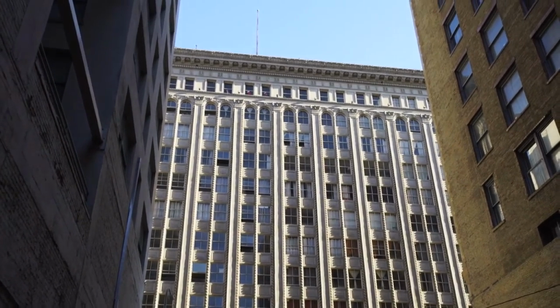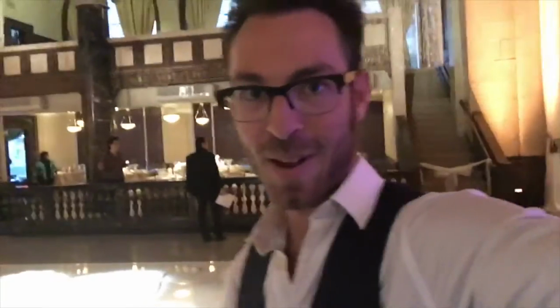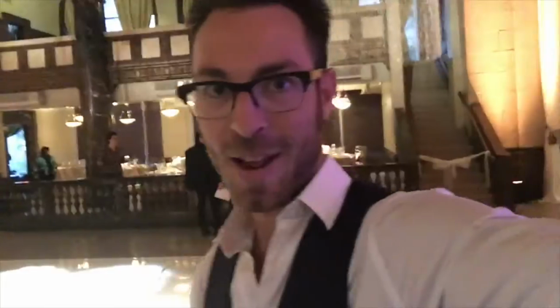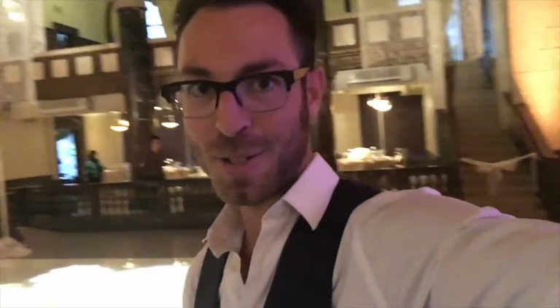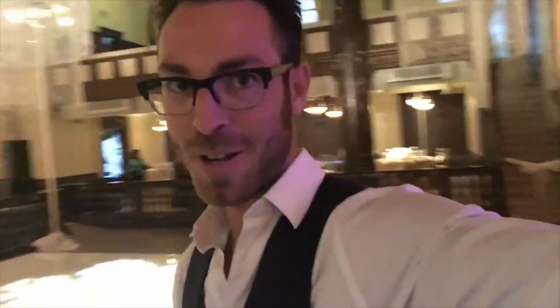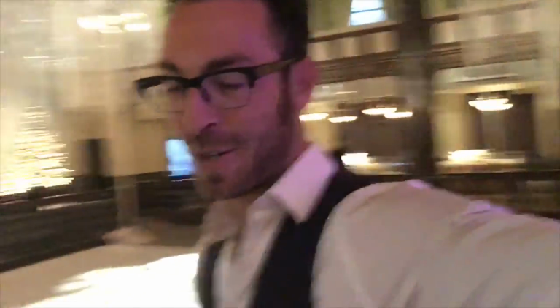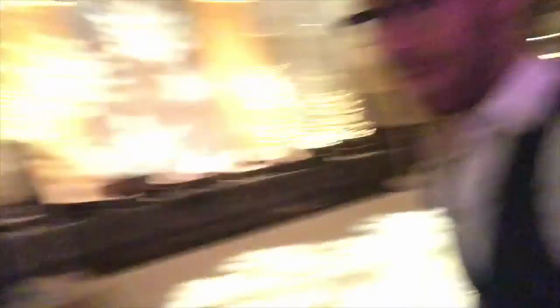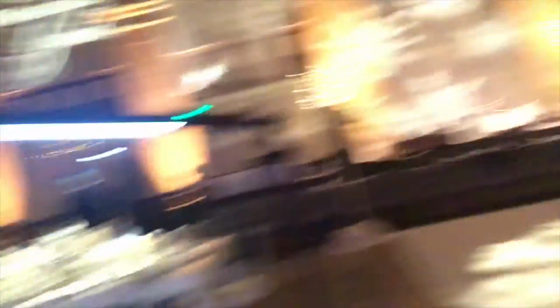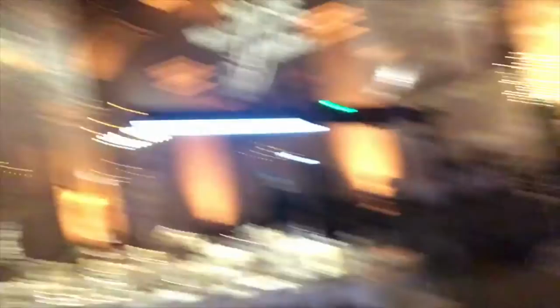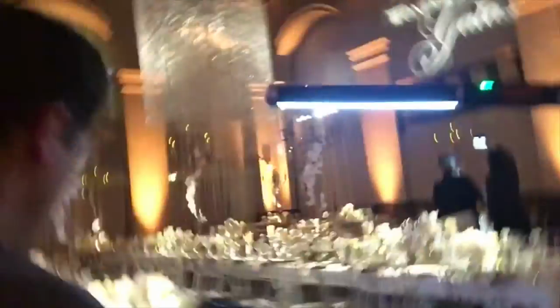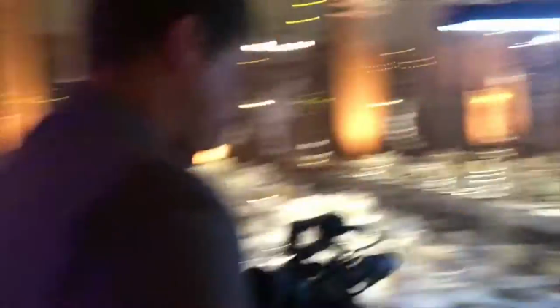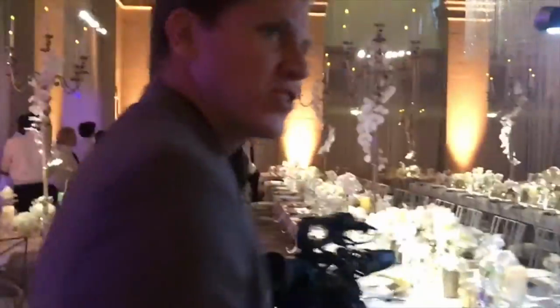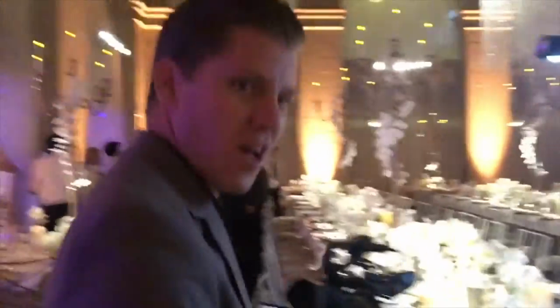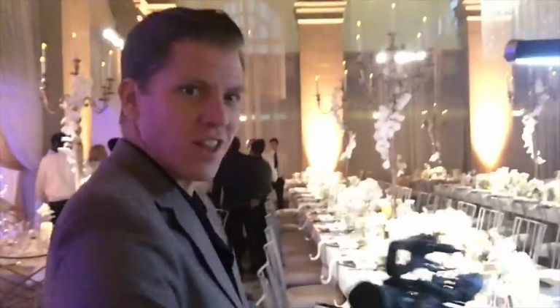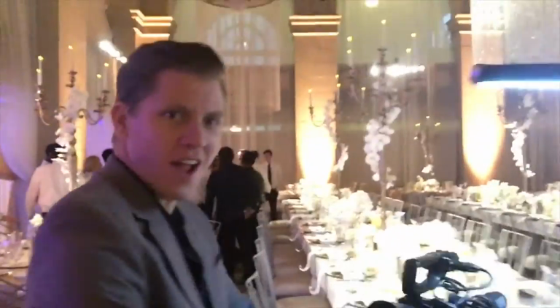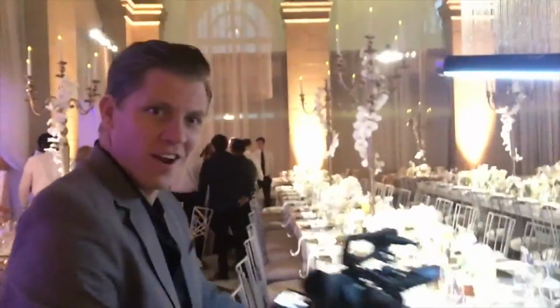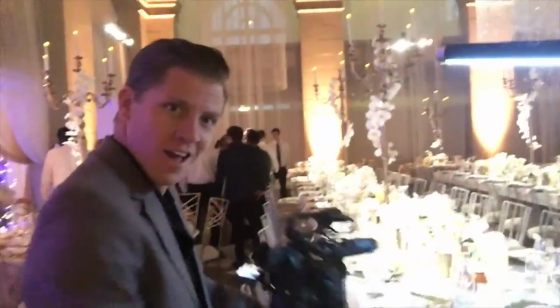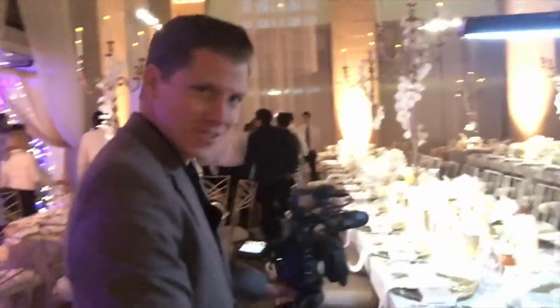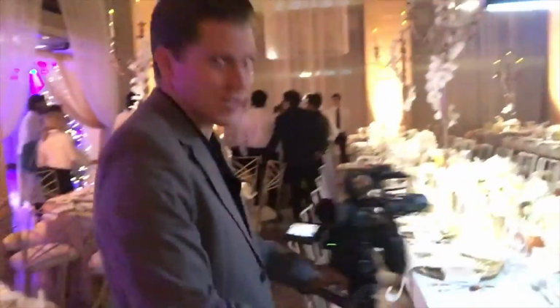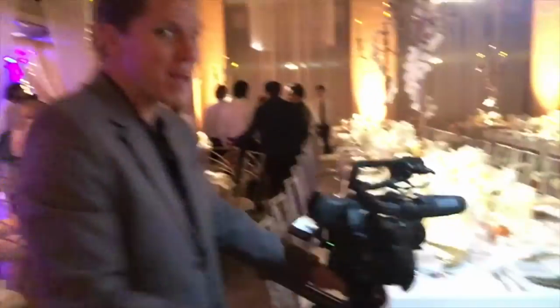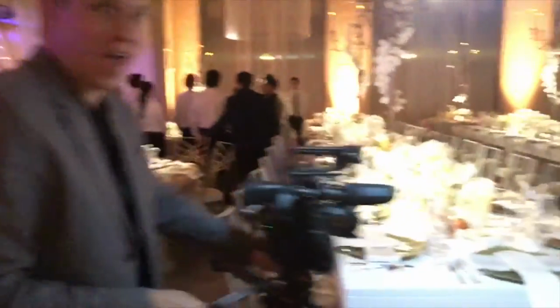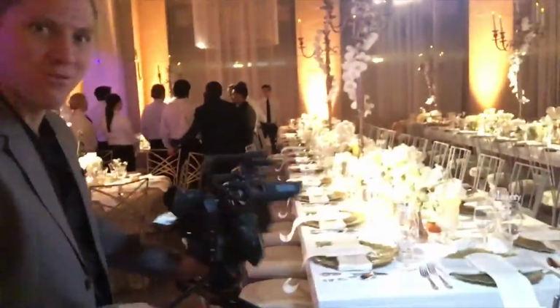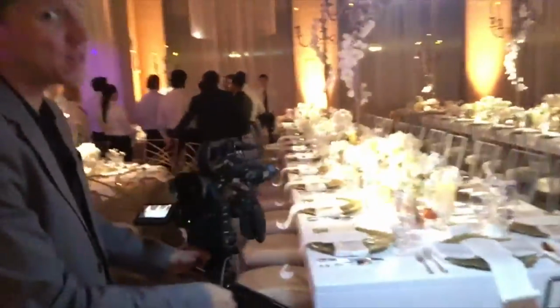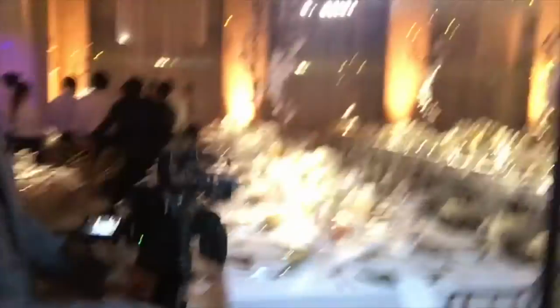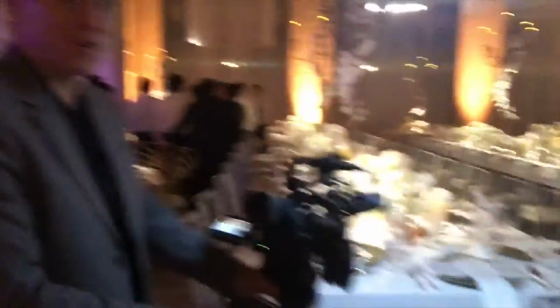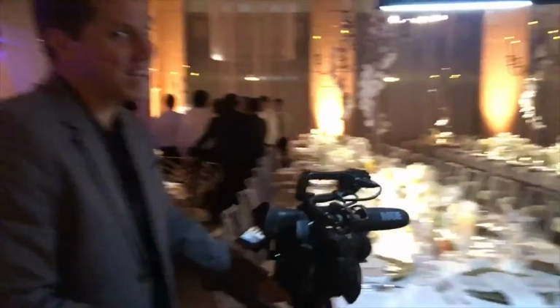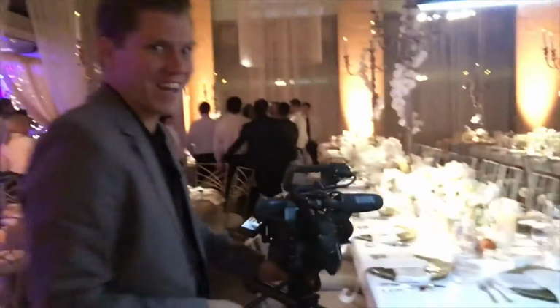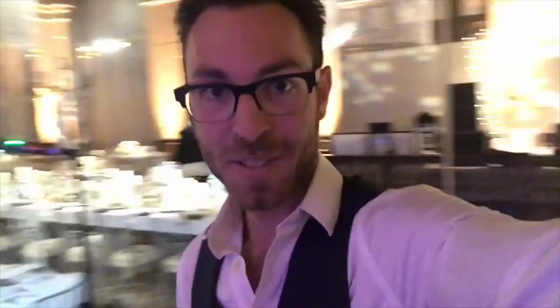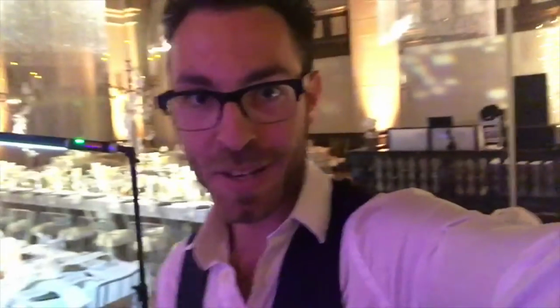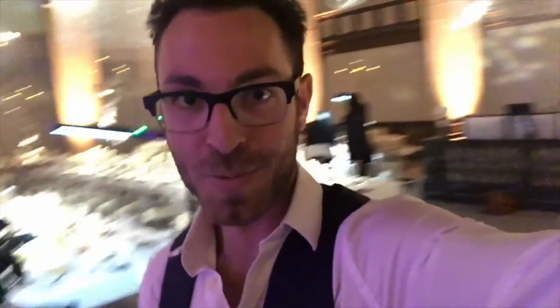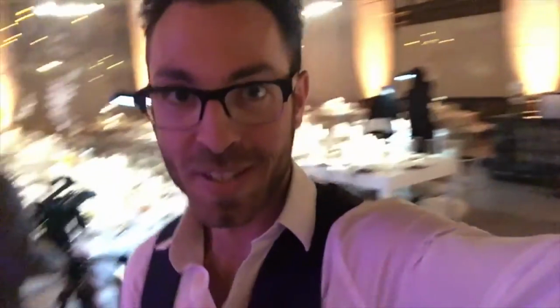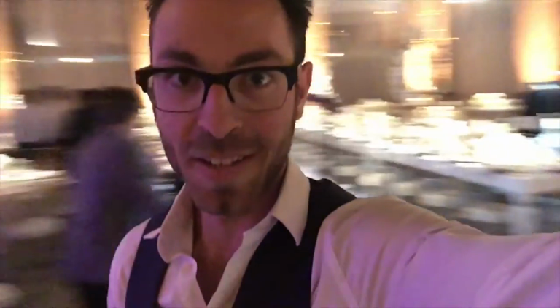Eric is crushing it over here — crushing it on the slider. Sliding back and forth, that's all we're doing today. This venue is ridiculous.